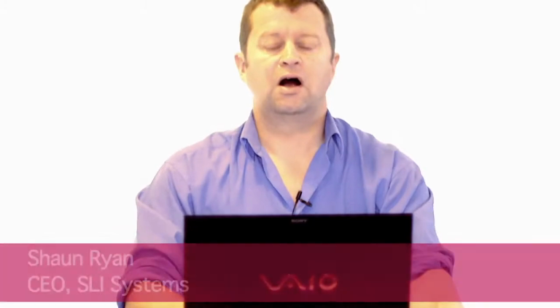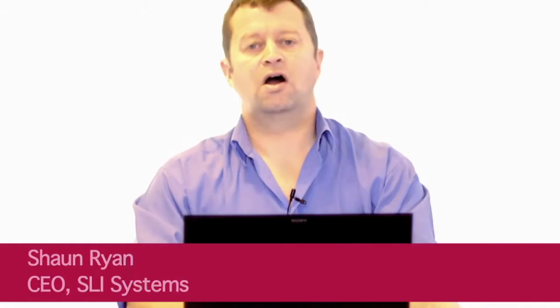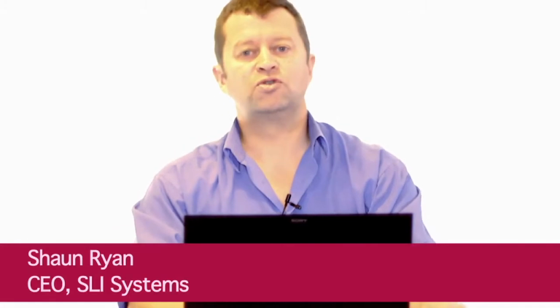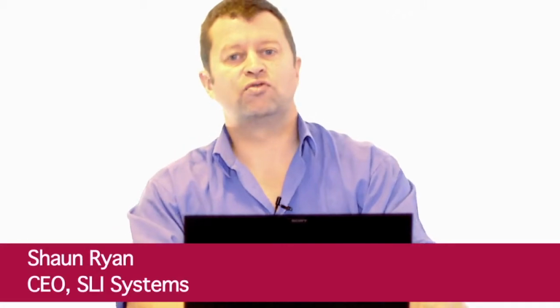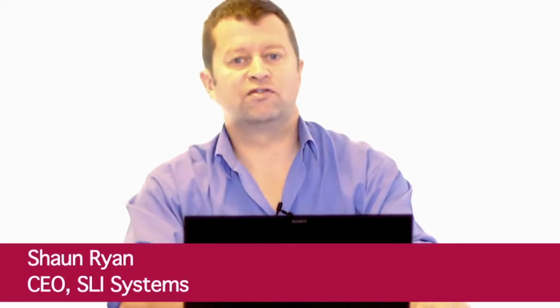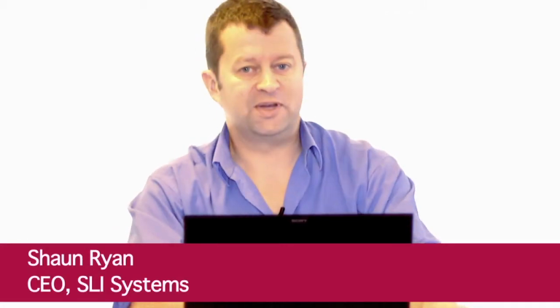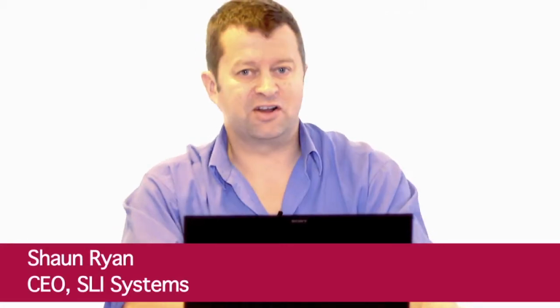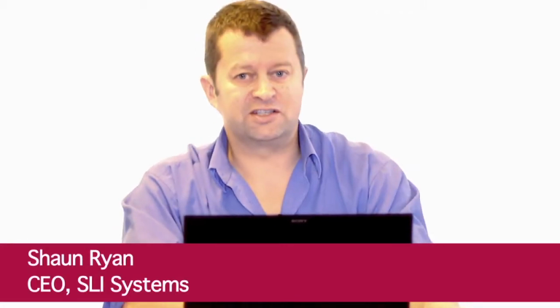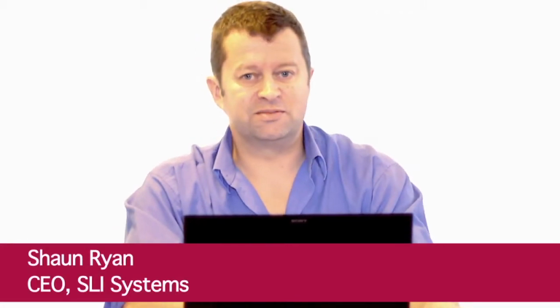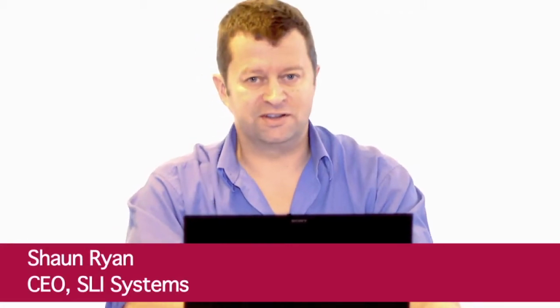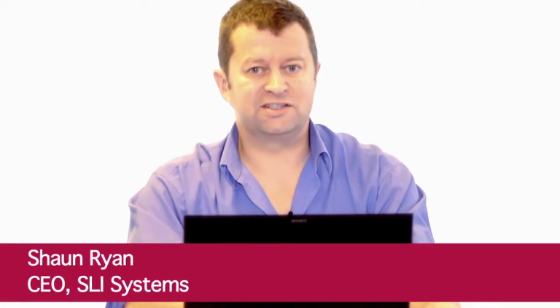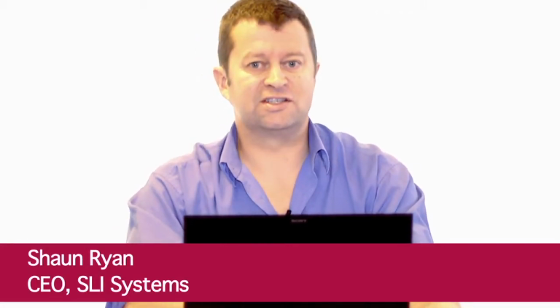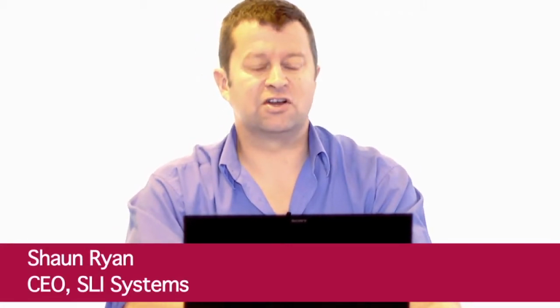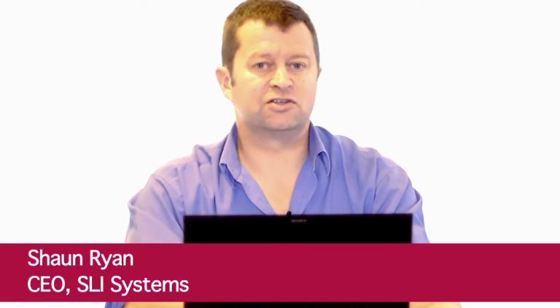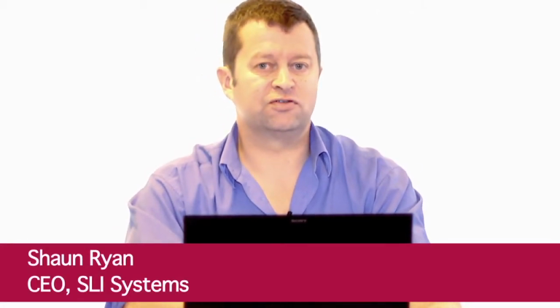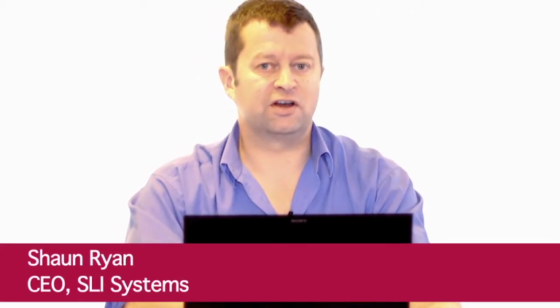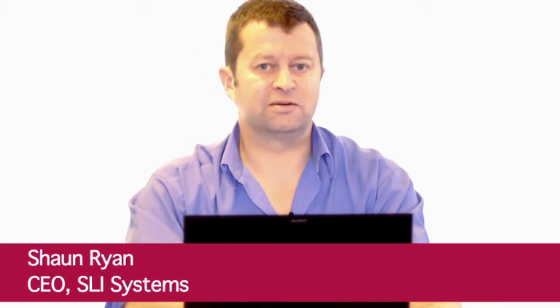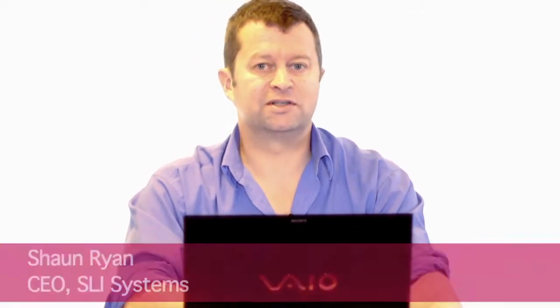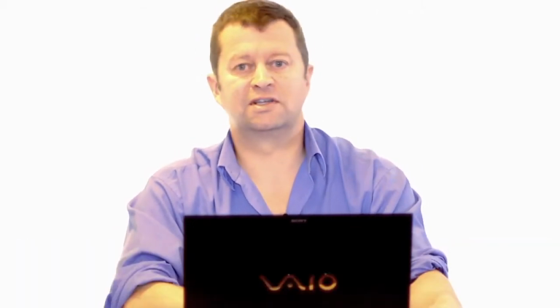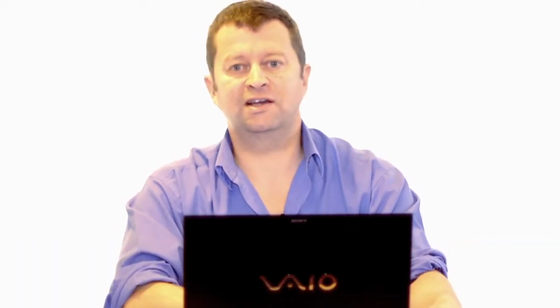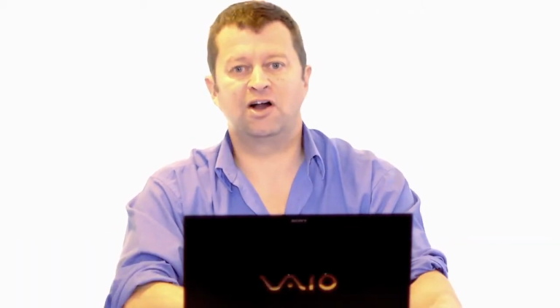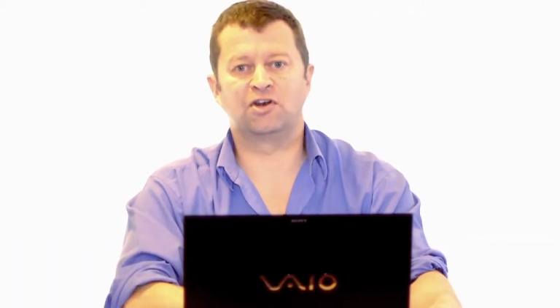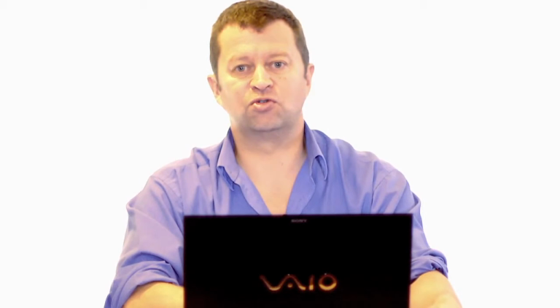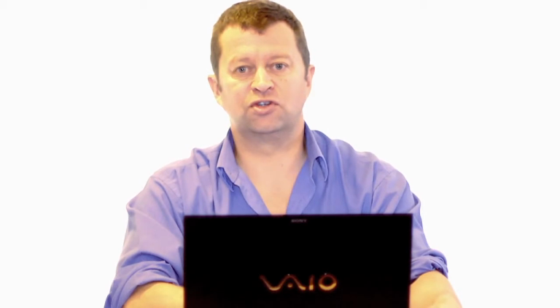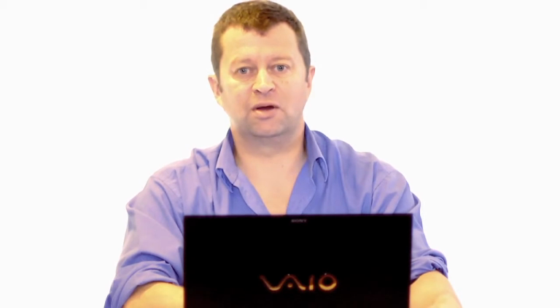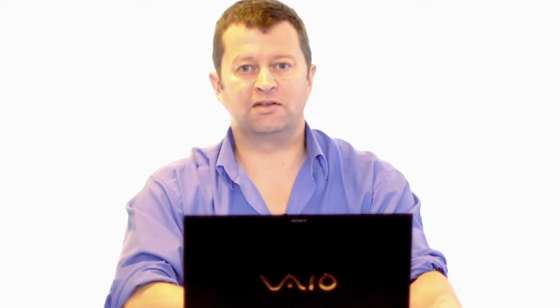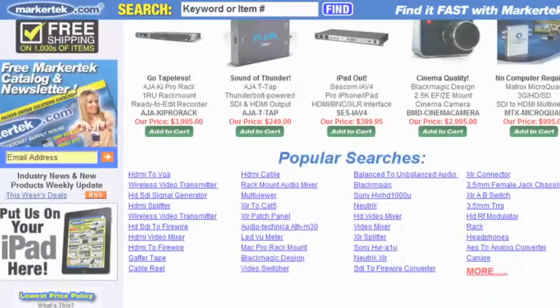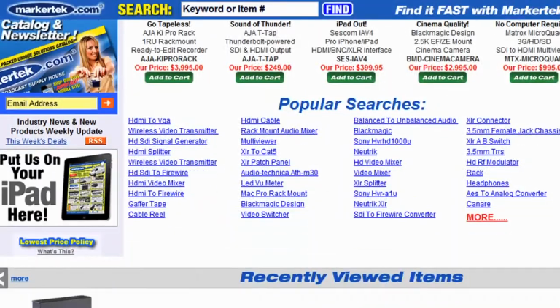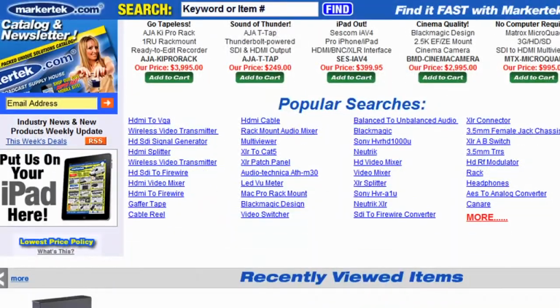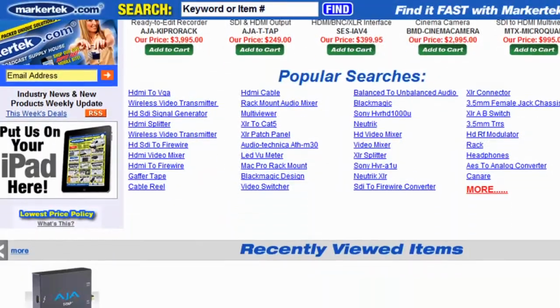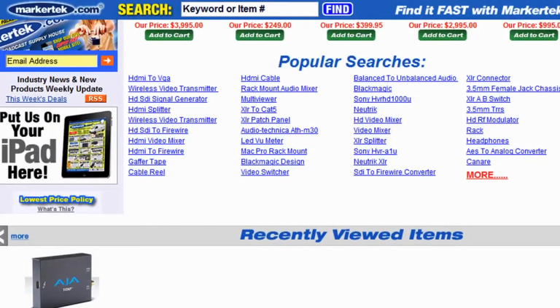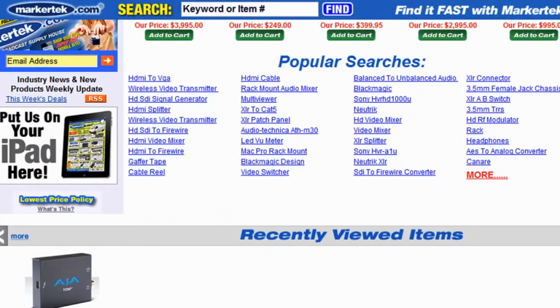Hi, I'm Sean Ryan from SLI Systems and this is the Site Search Video Tips. Today, I'm going to talk to you about the floating search box.